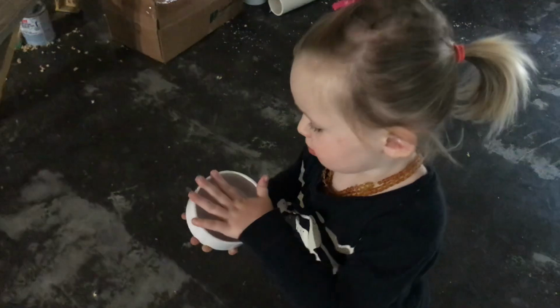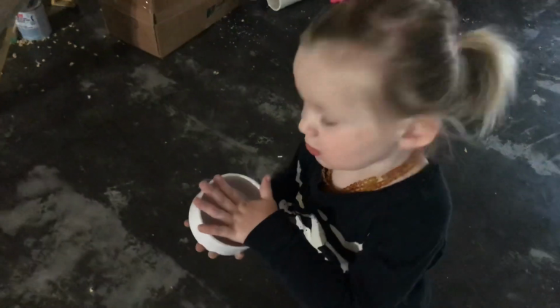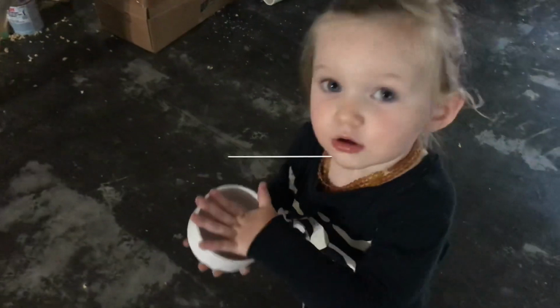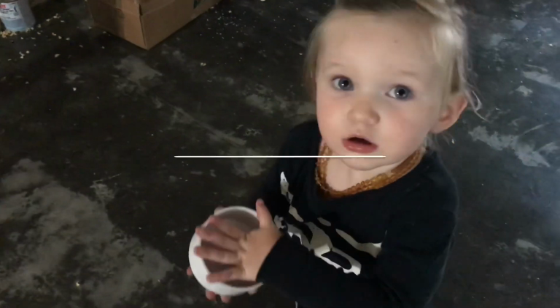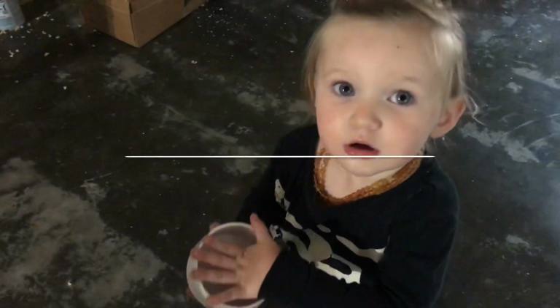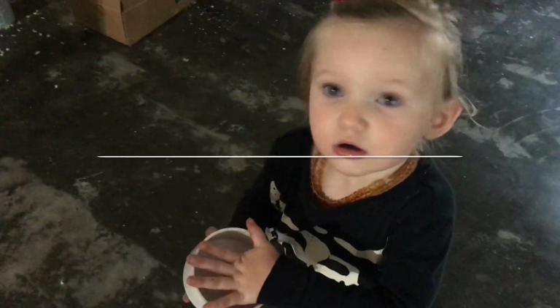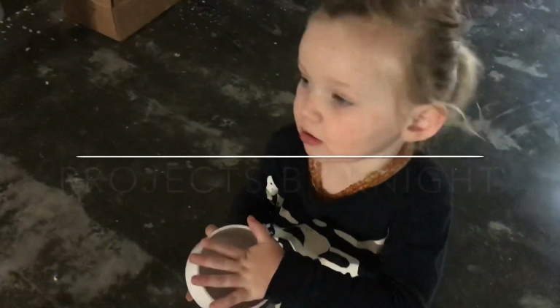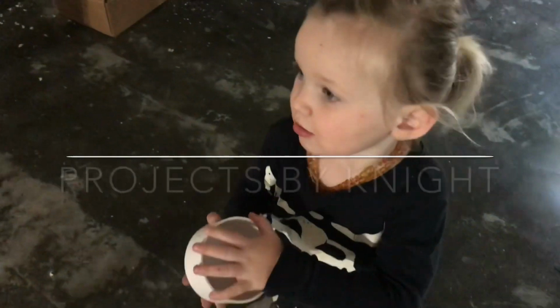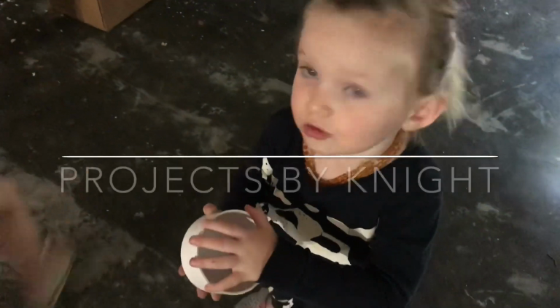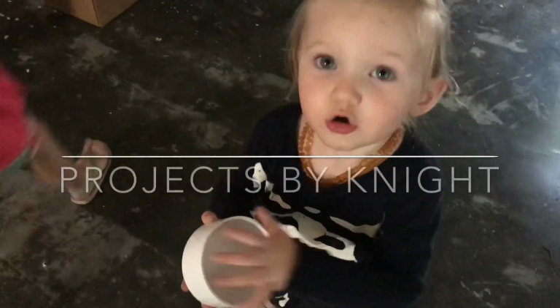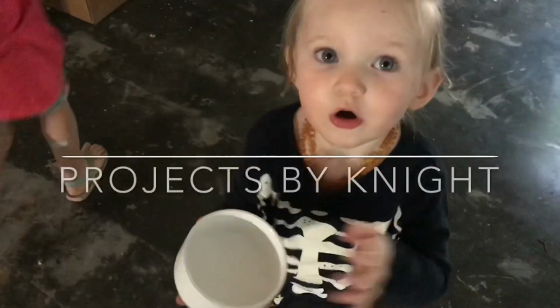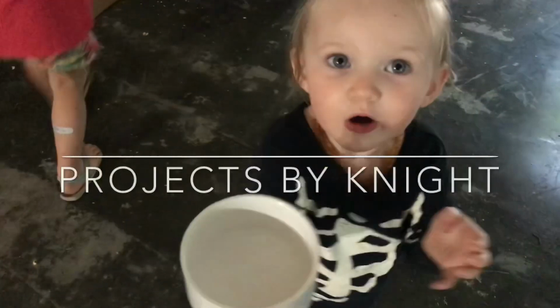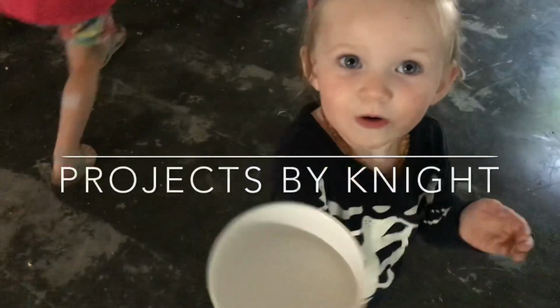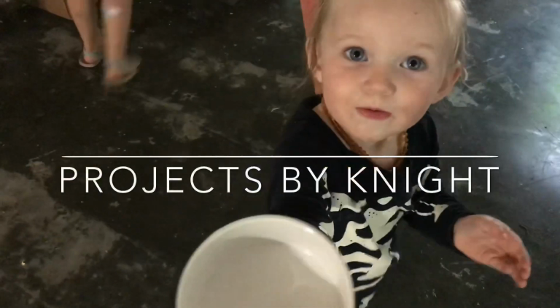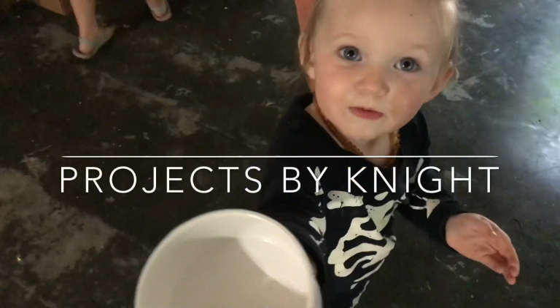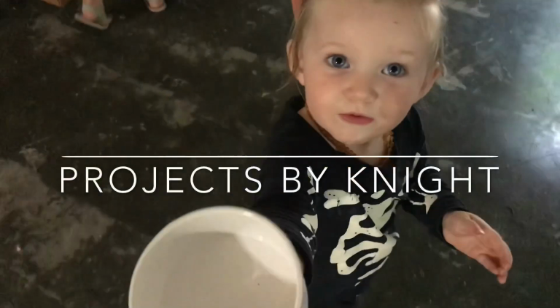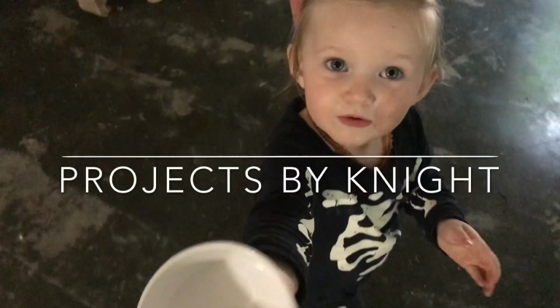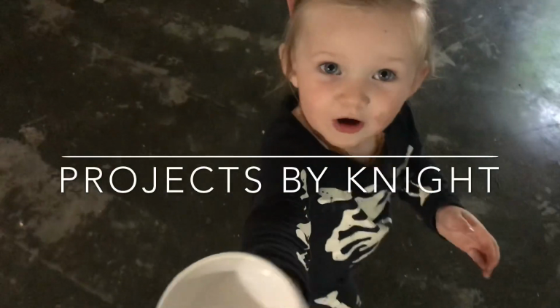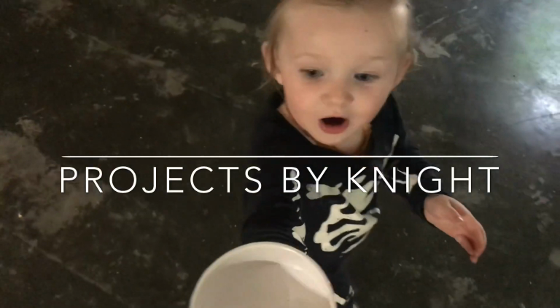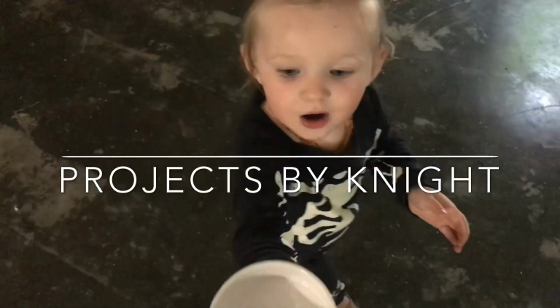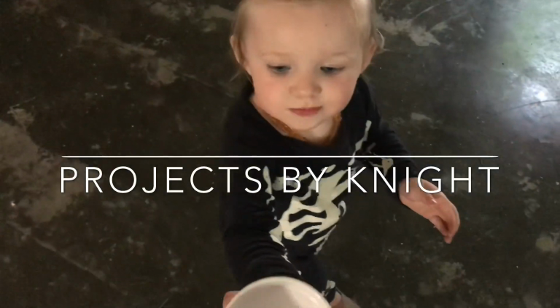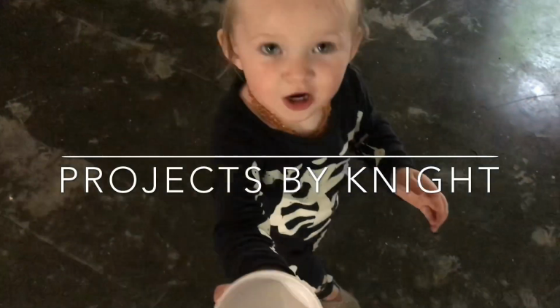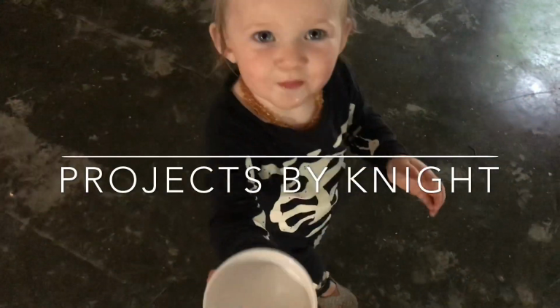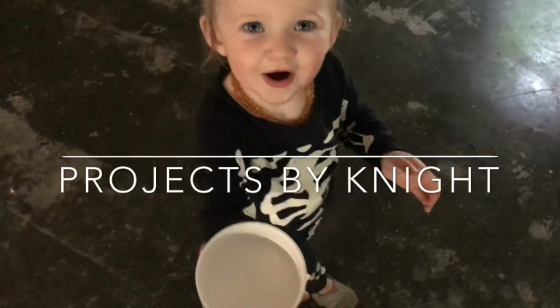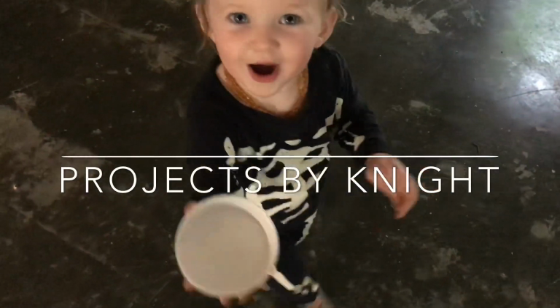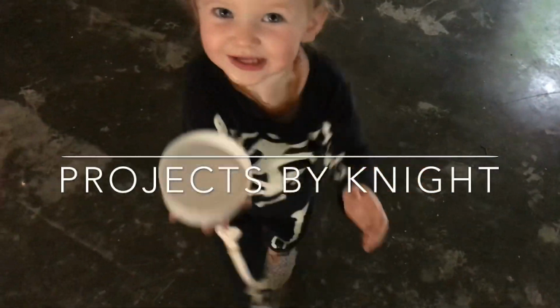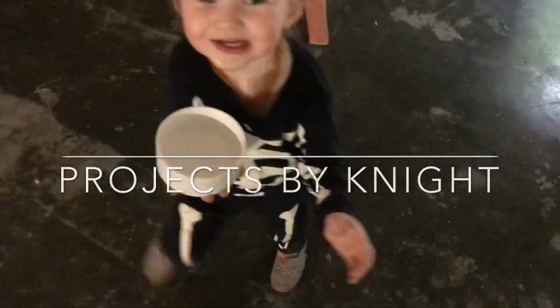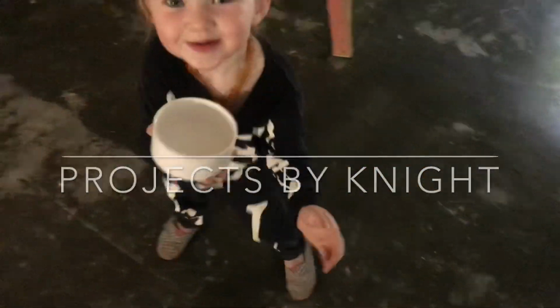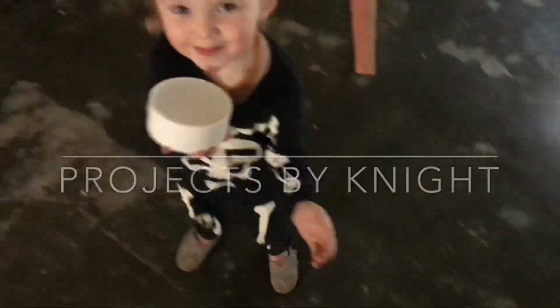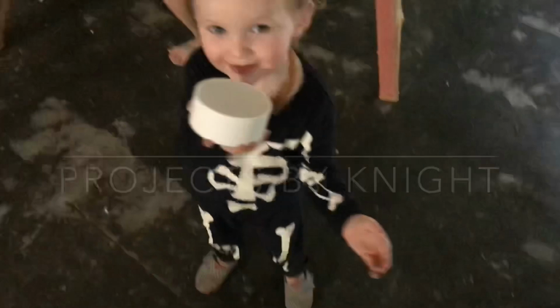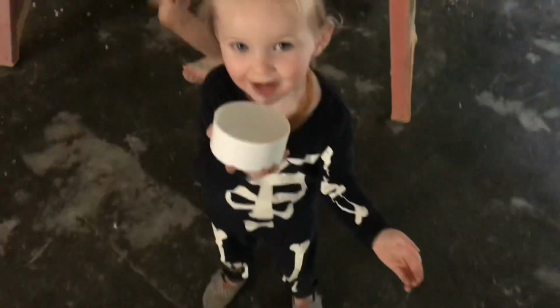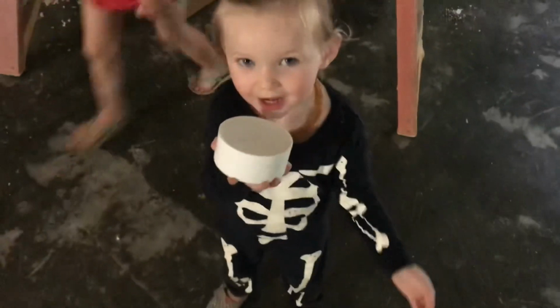What is that? Do you need this? What is it? A pie. A pie?